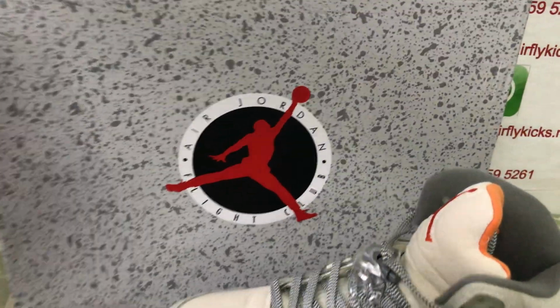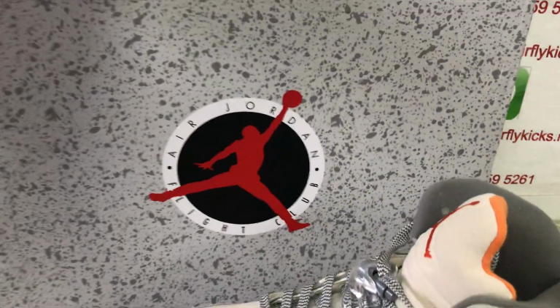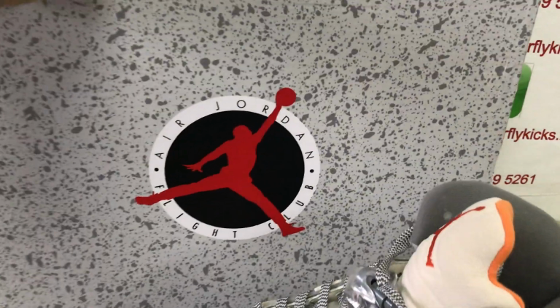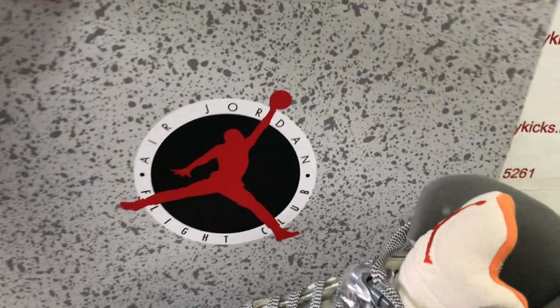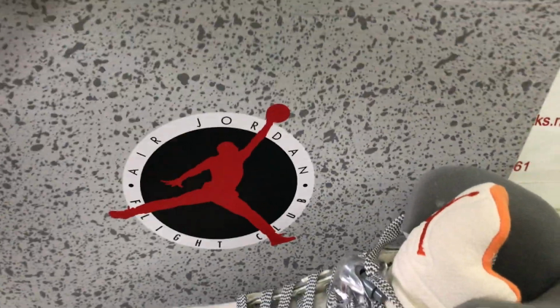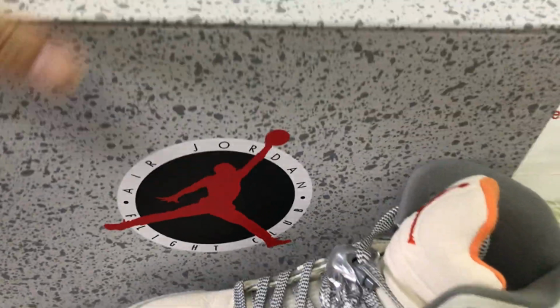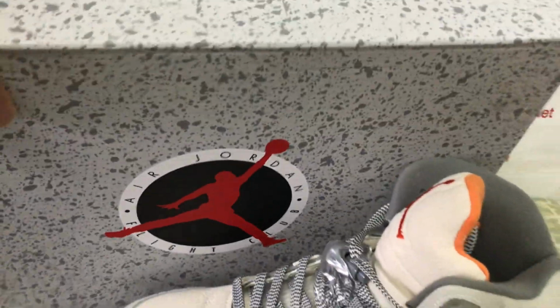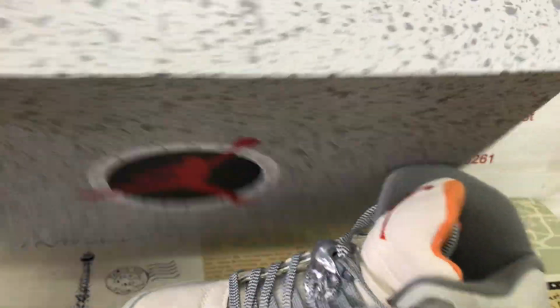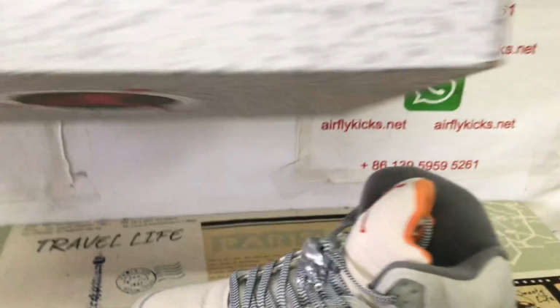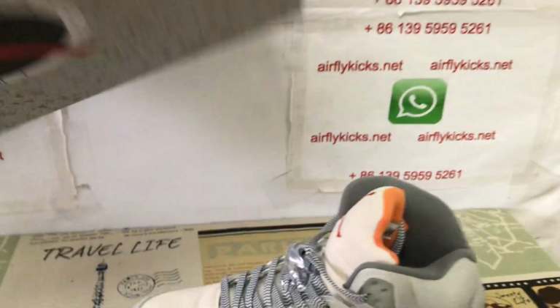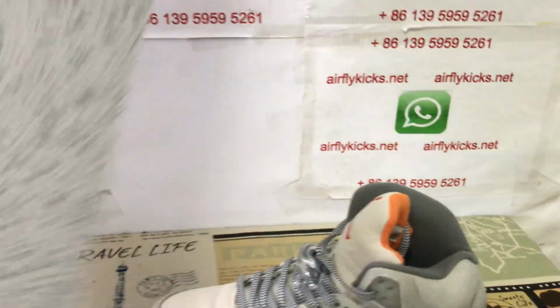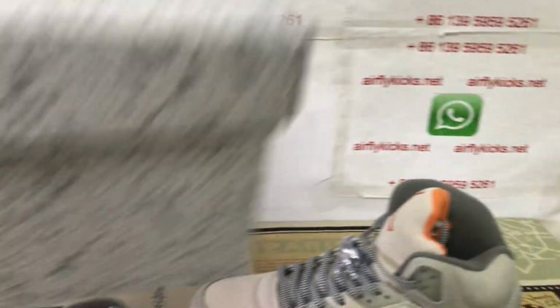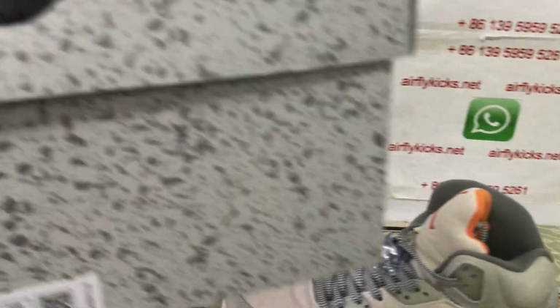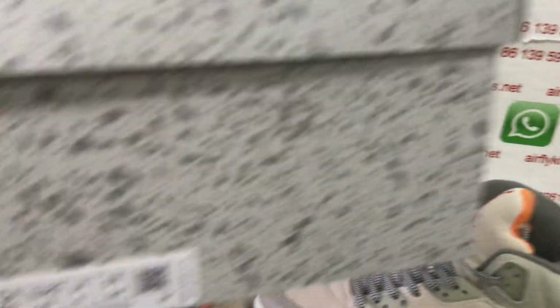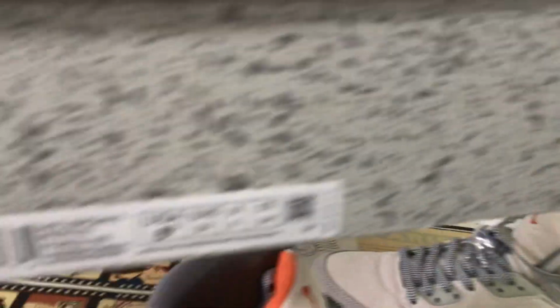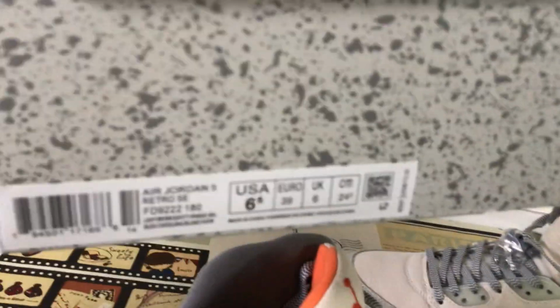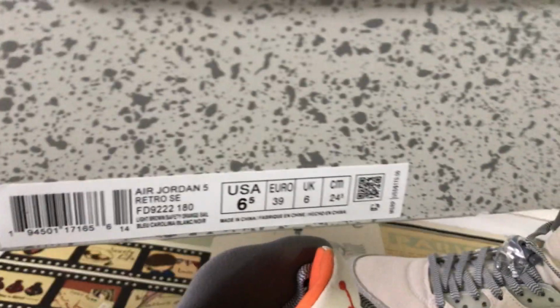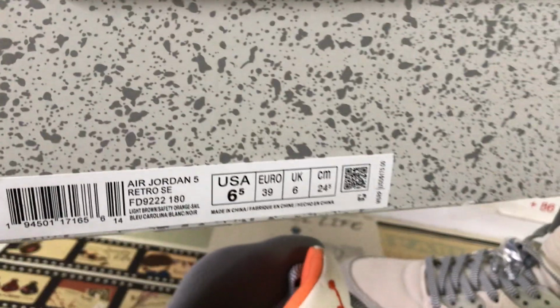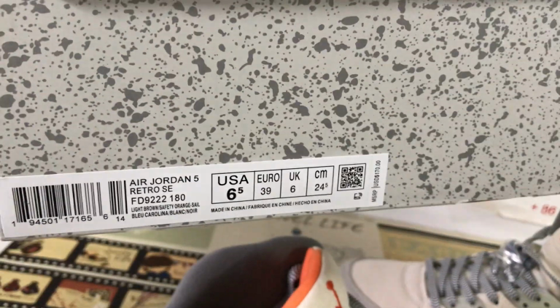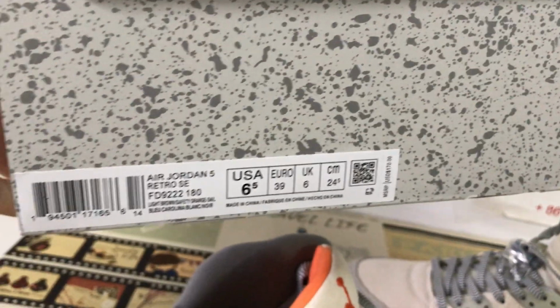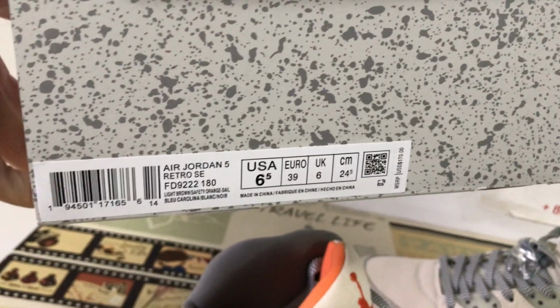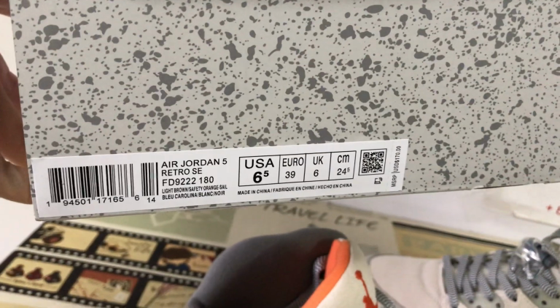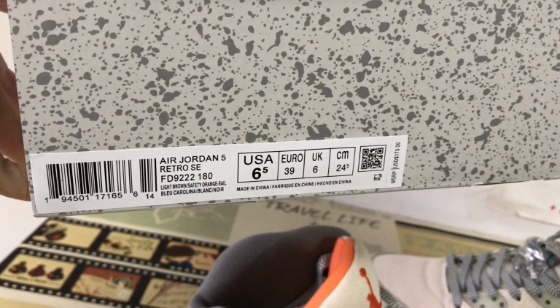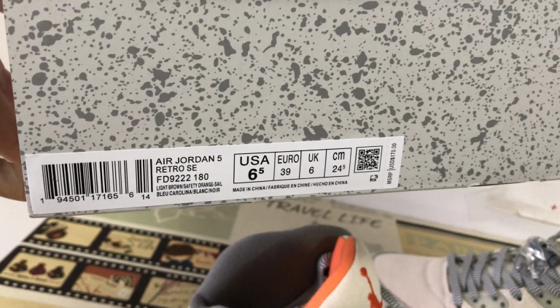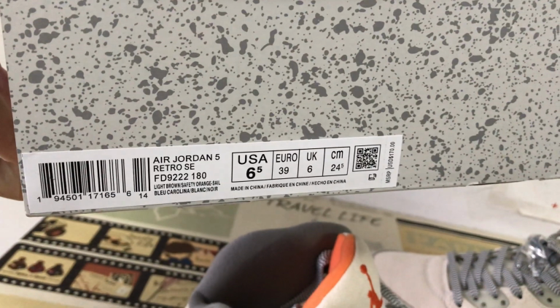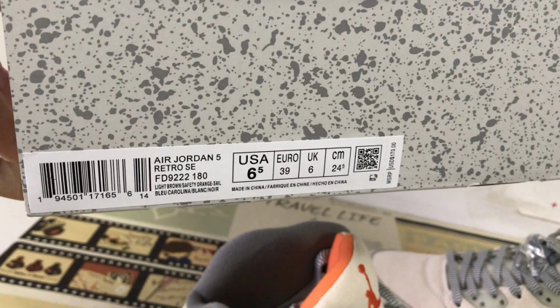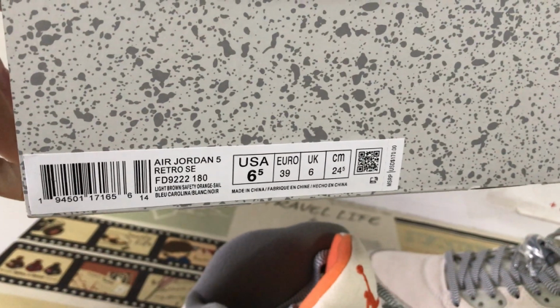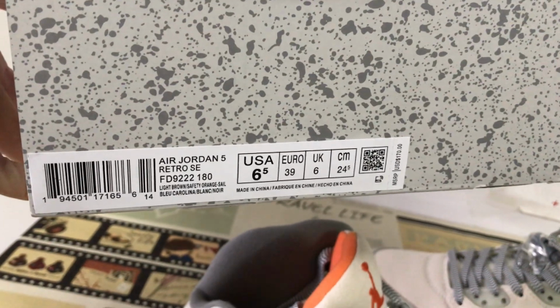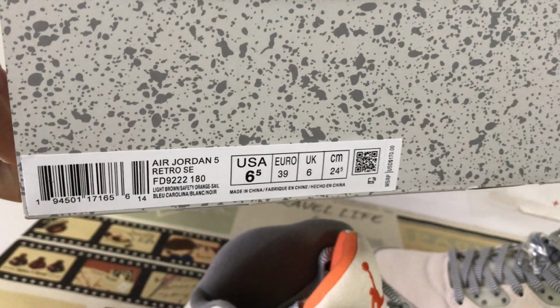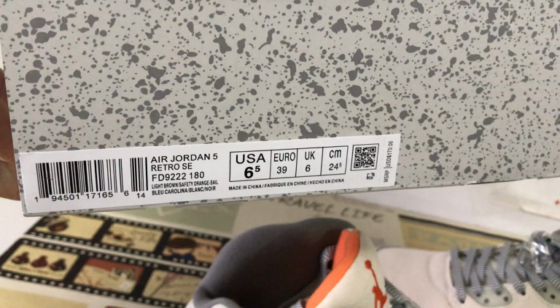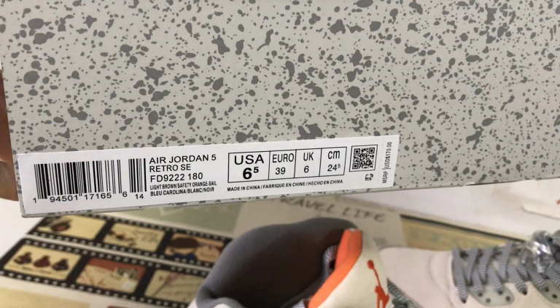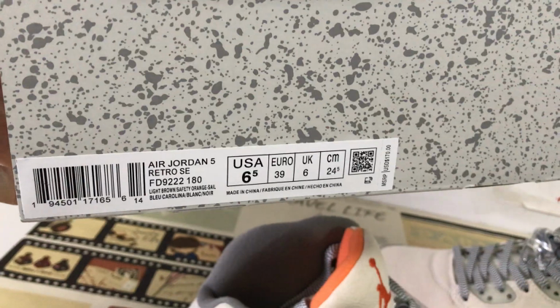Here is the shoe box — that is the new shoe box and the box label.